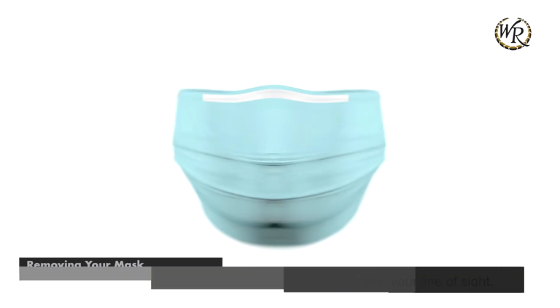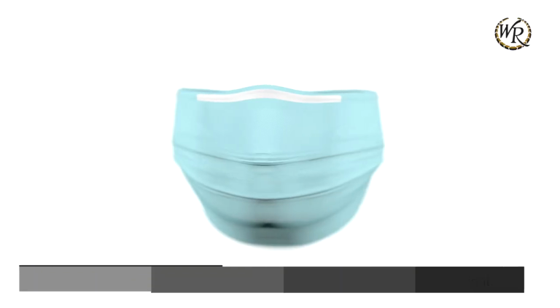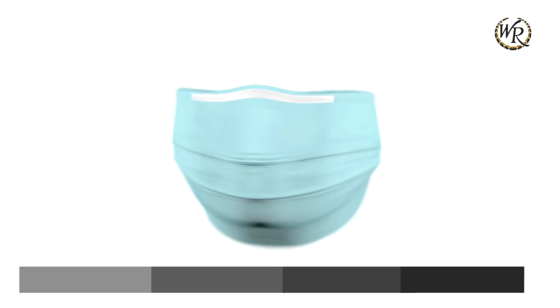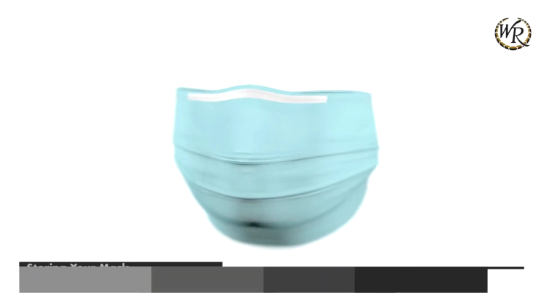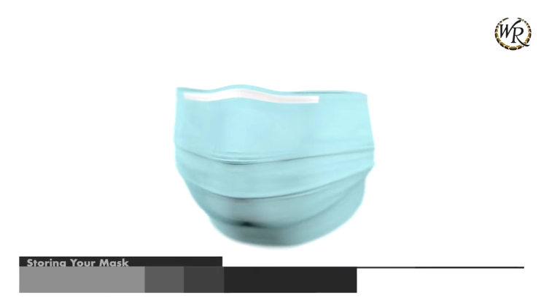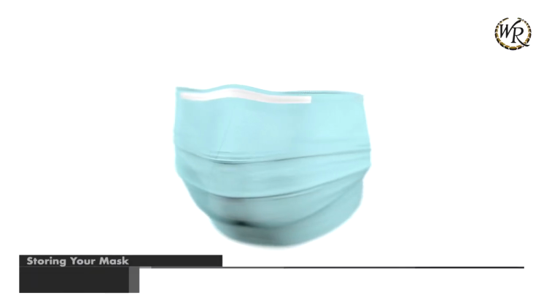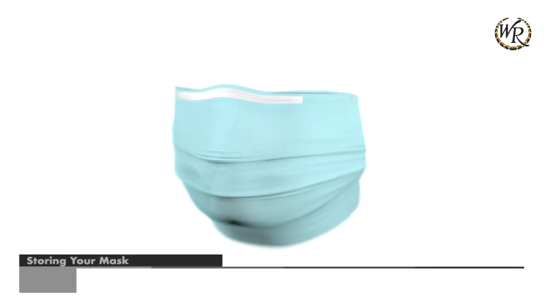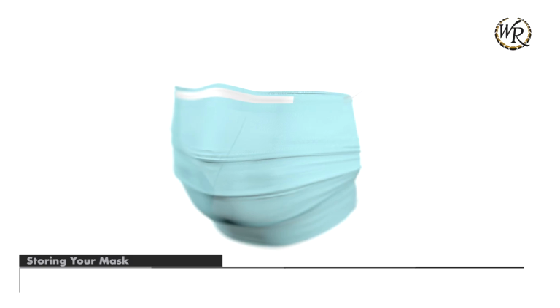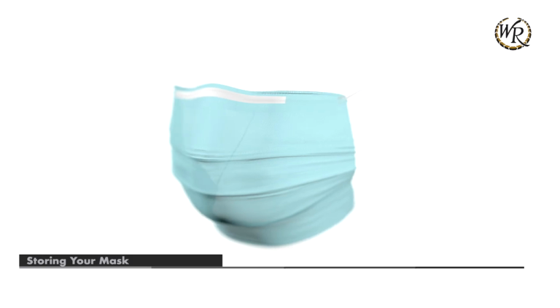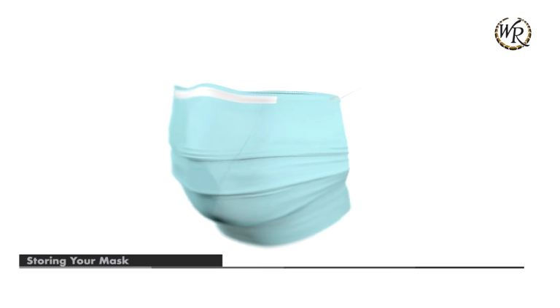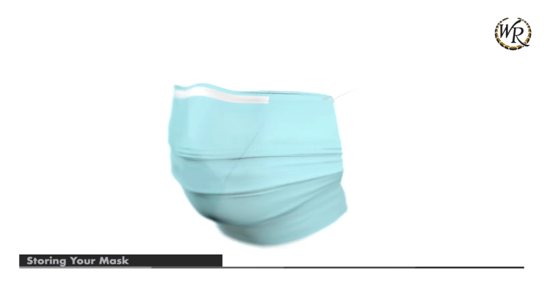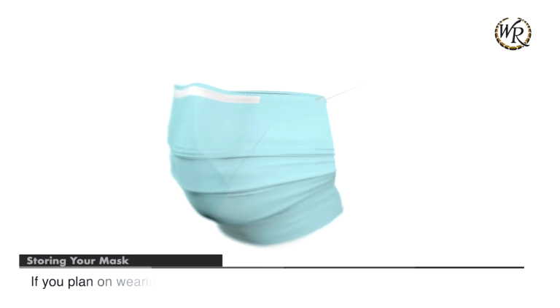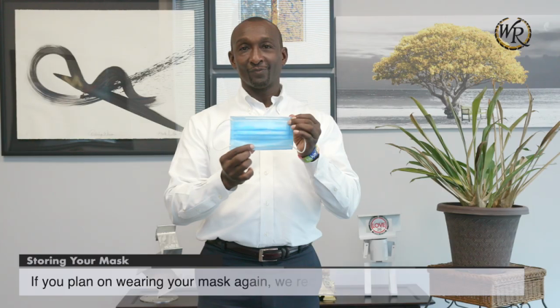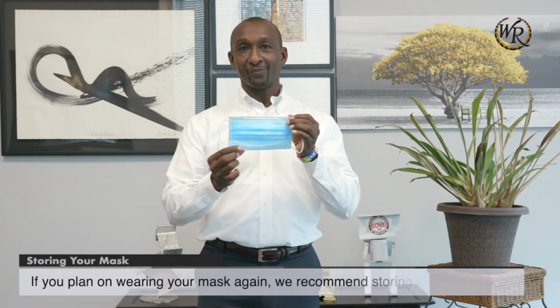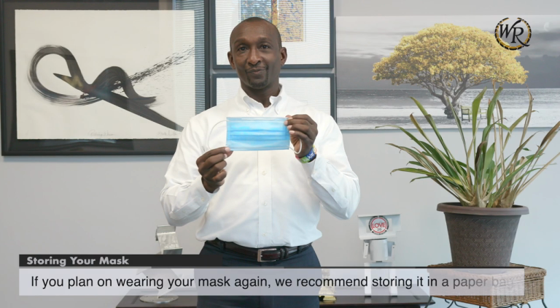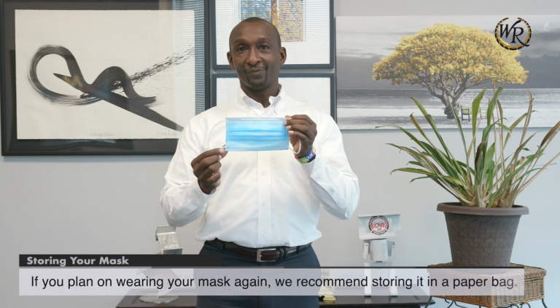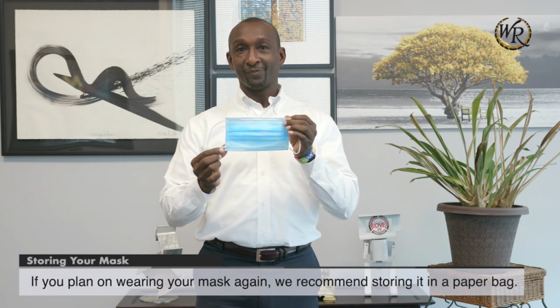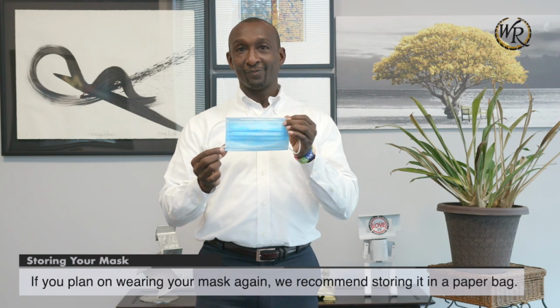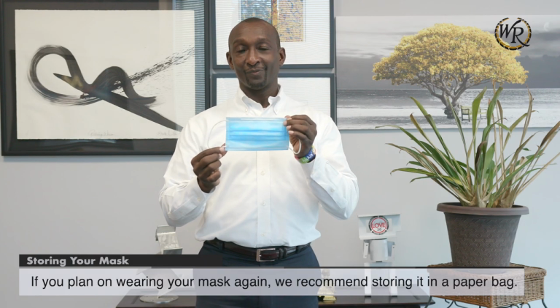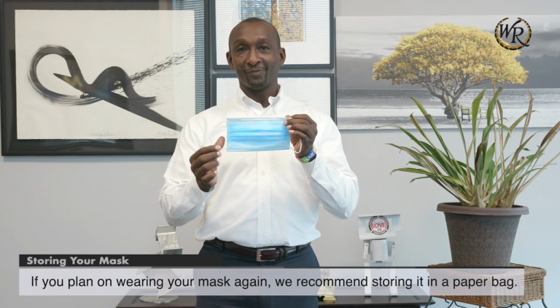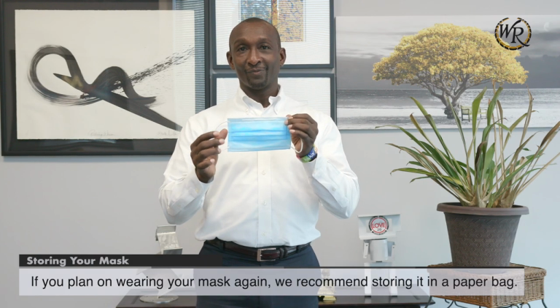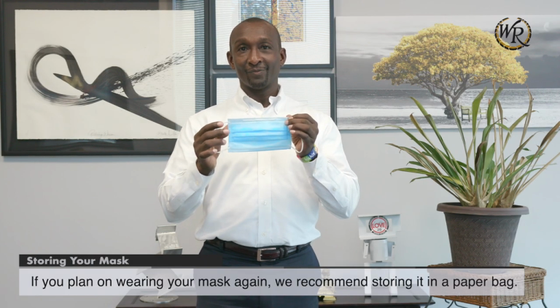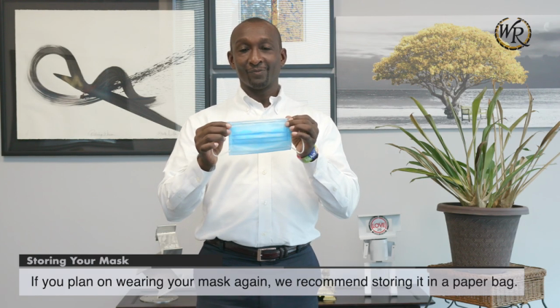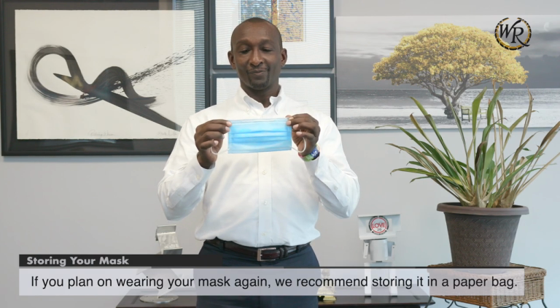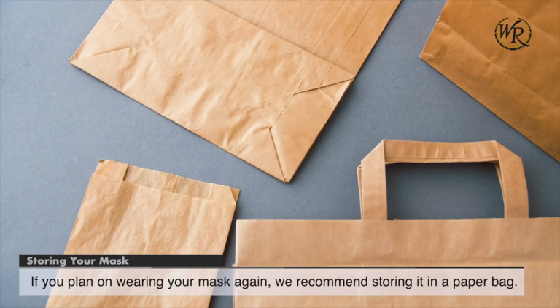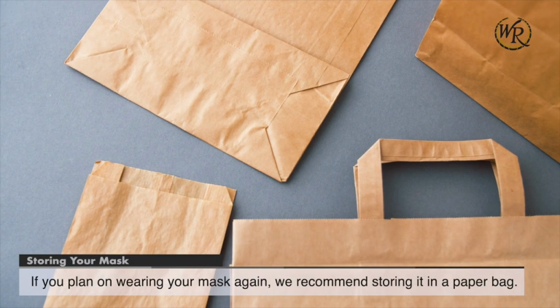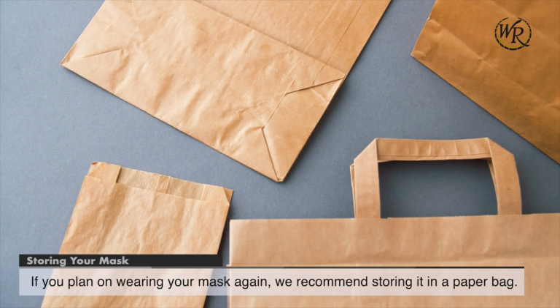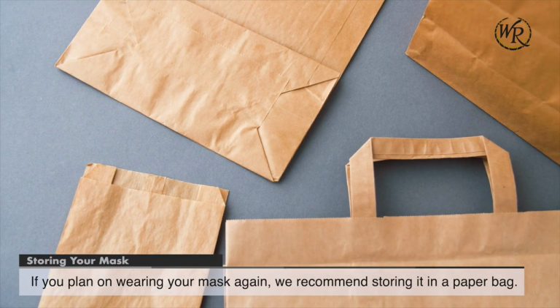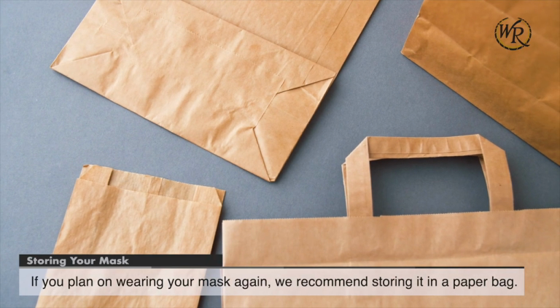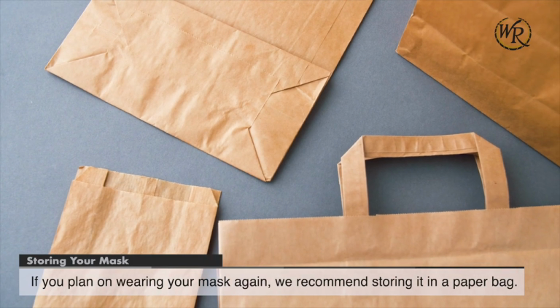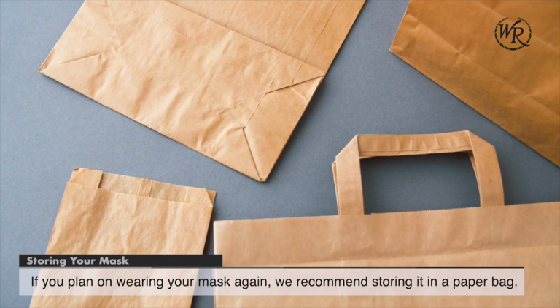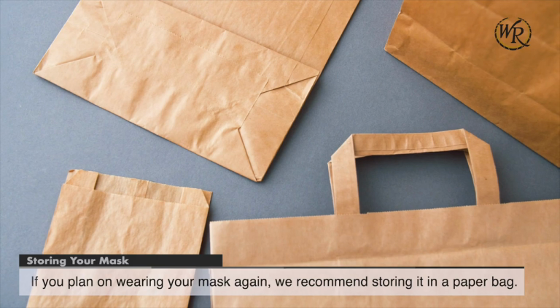Storing your mask. If you plan on wearing your mask again, we recommend storing it in a paper bag.